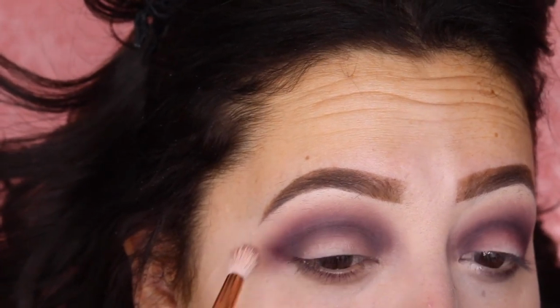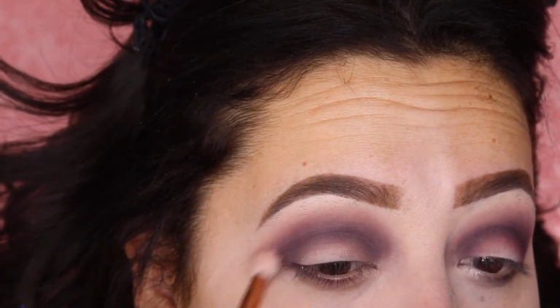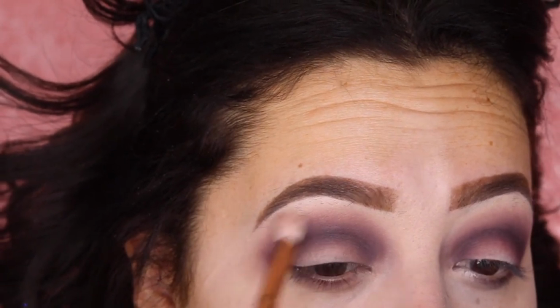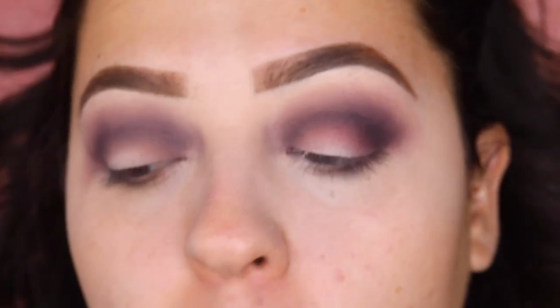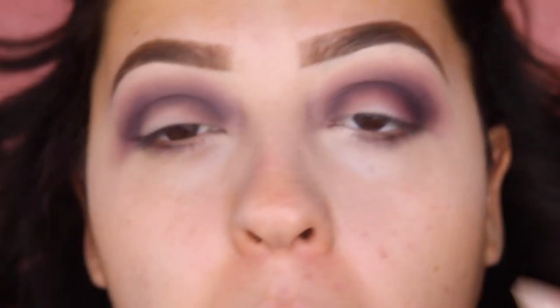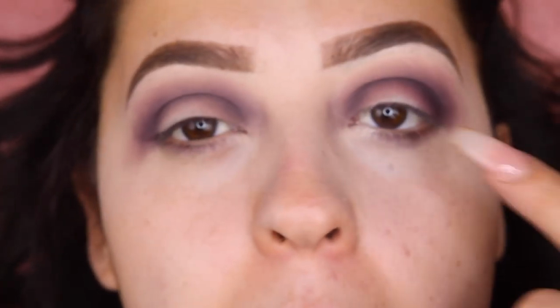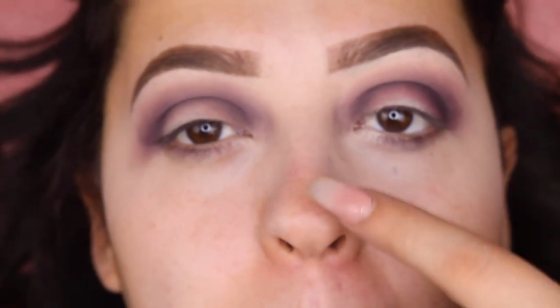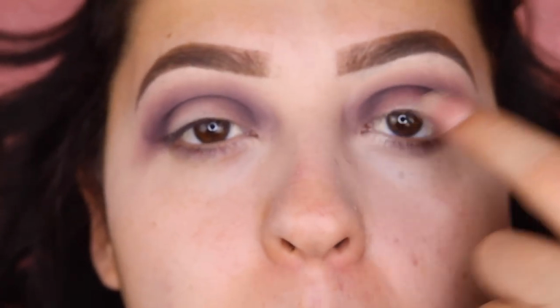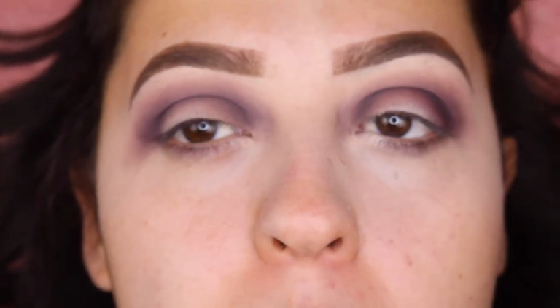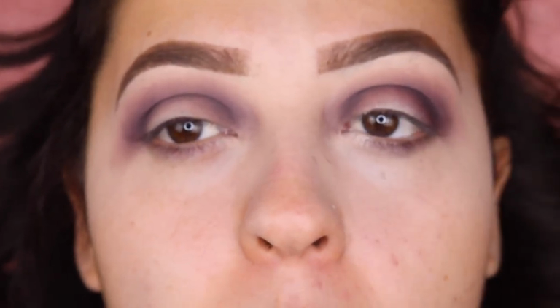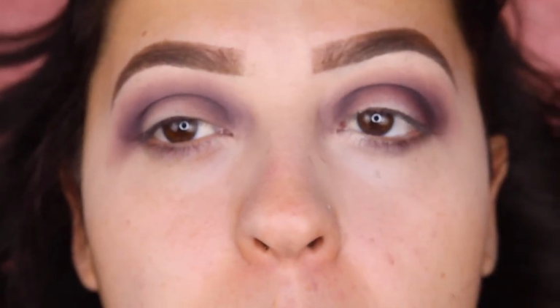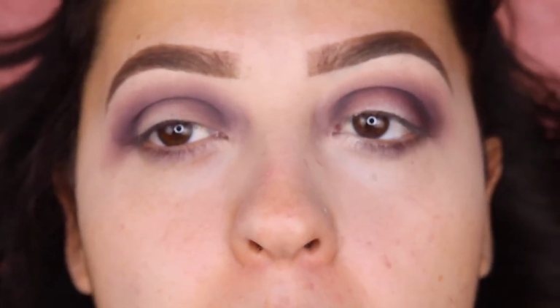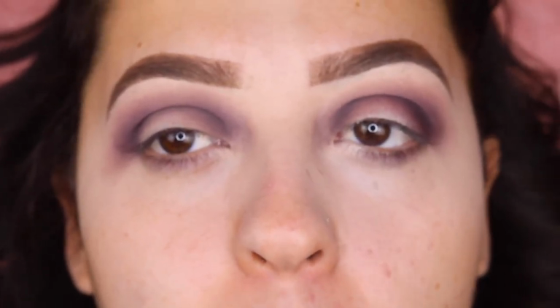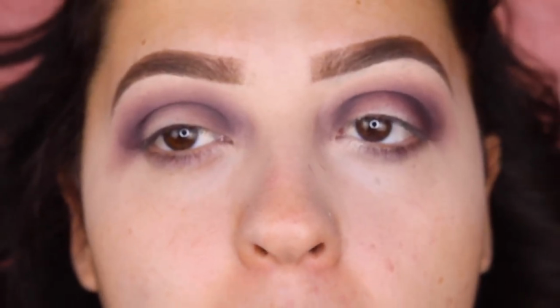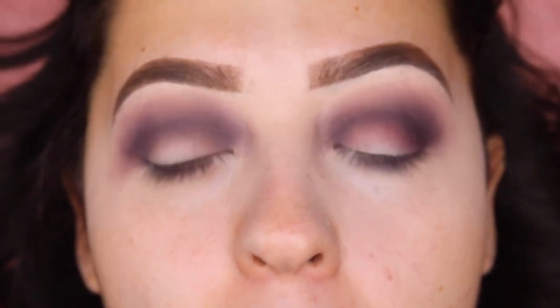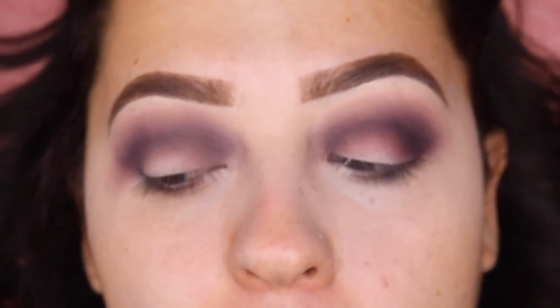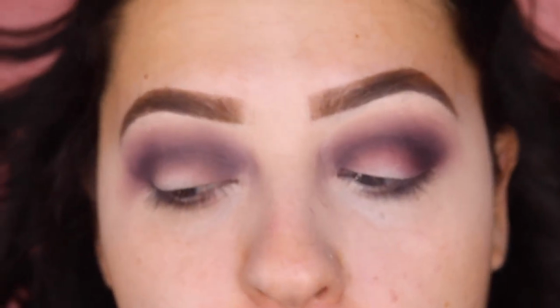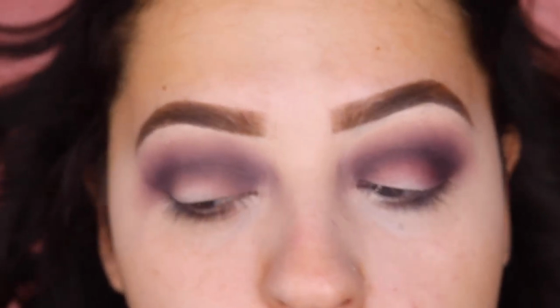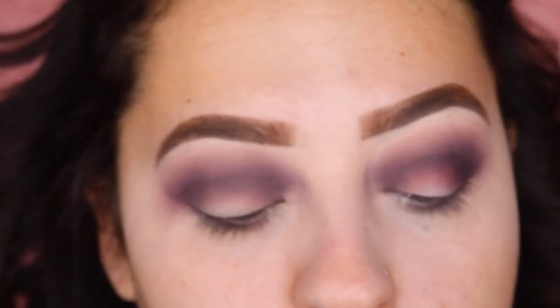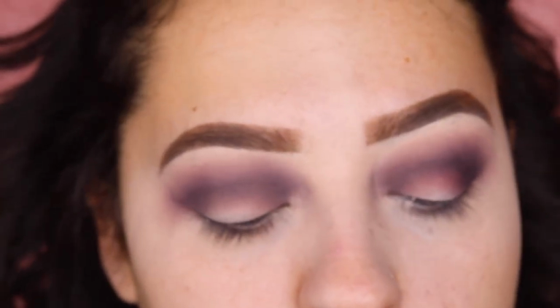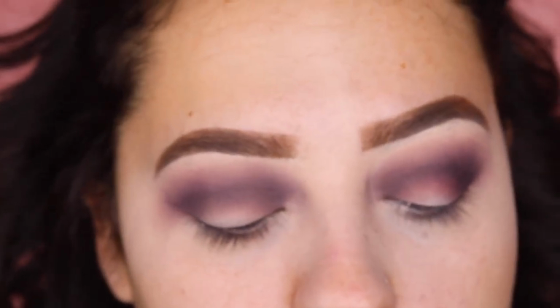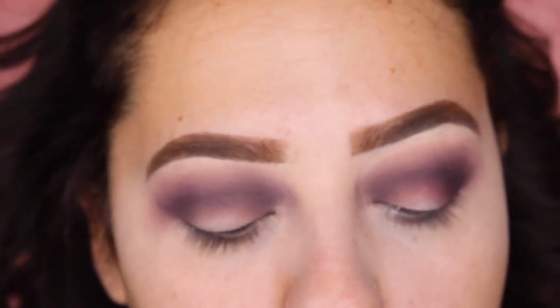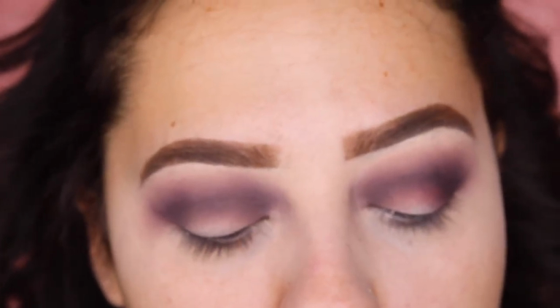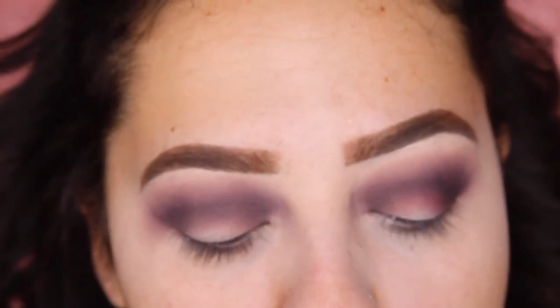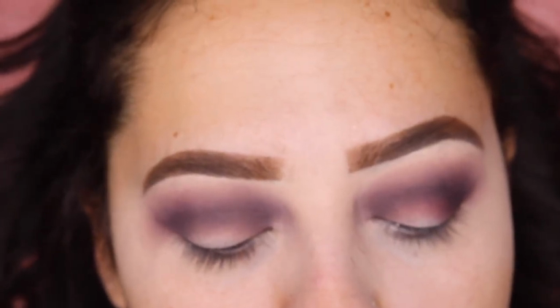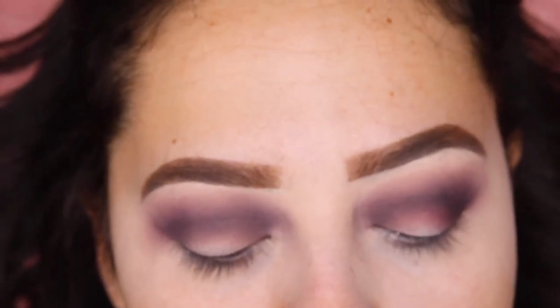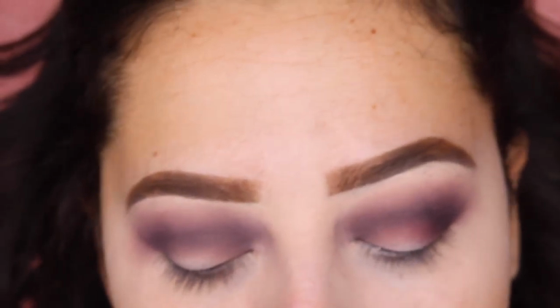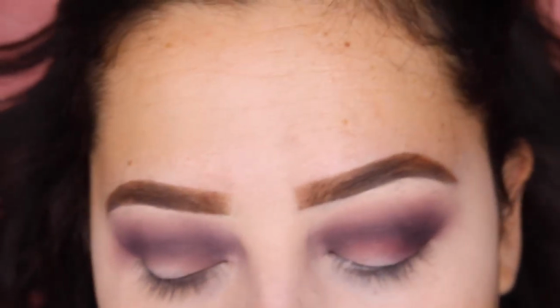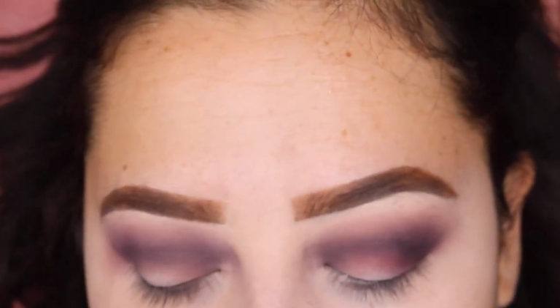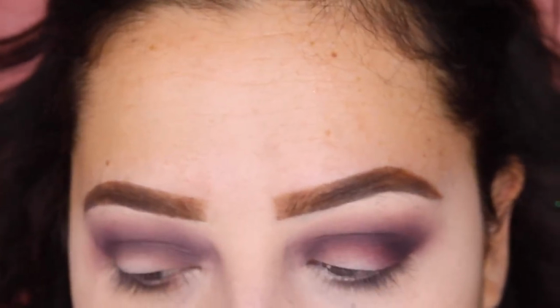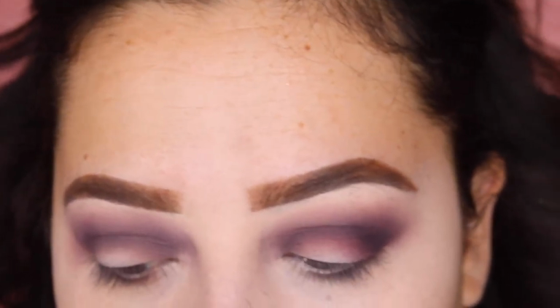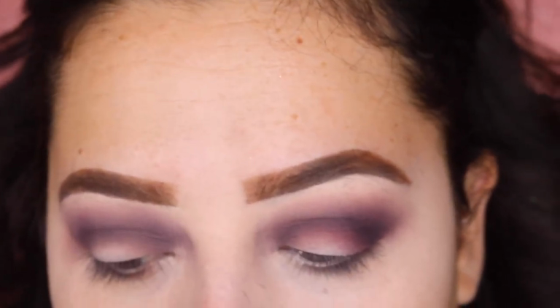I'm gonna be carving out half of my crease and I'm gonna be using the same concealer for that.